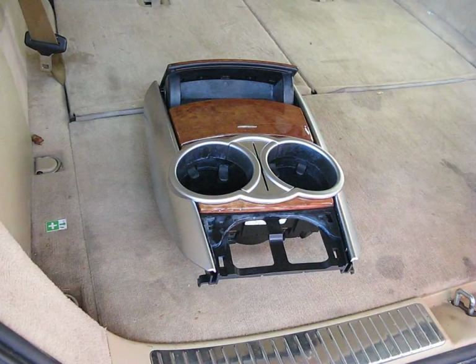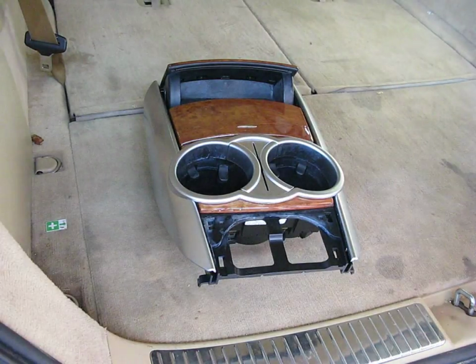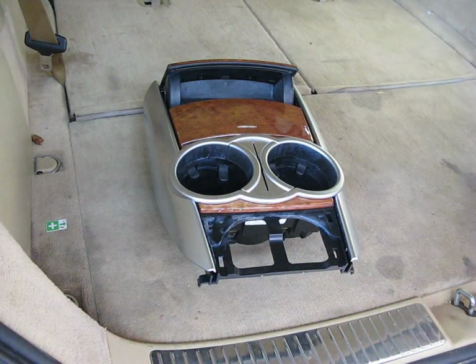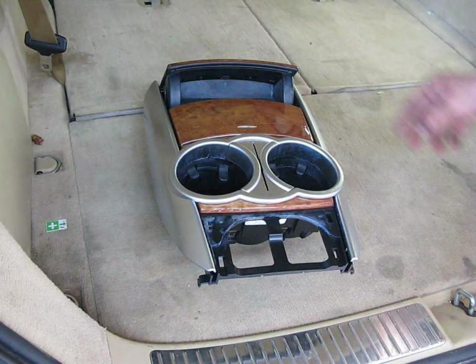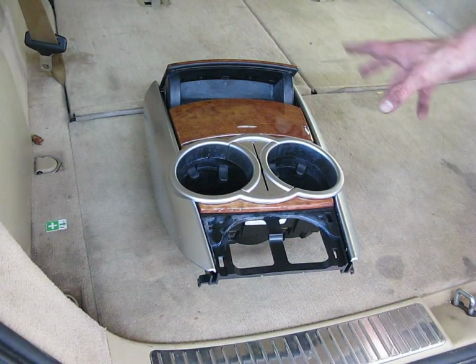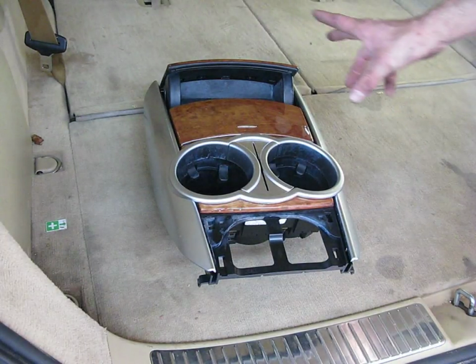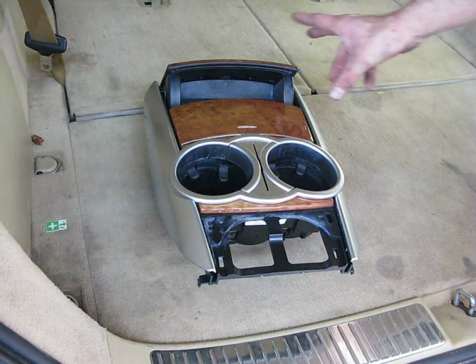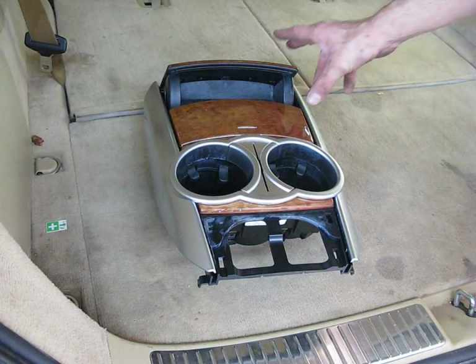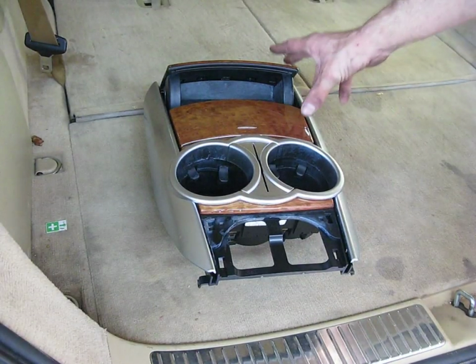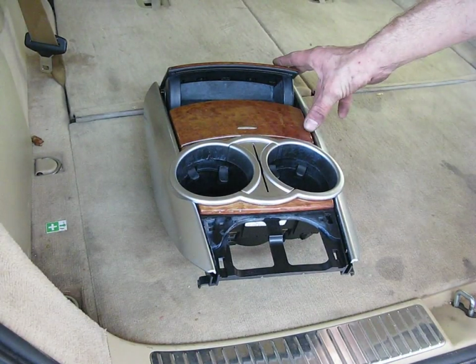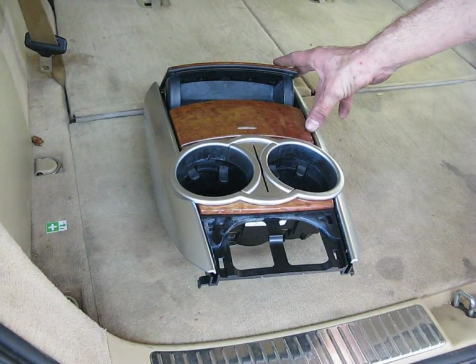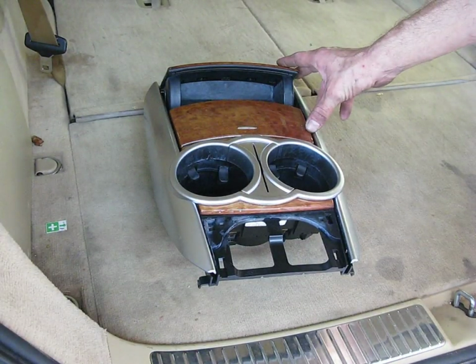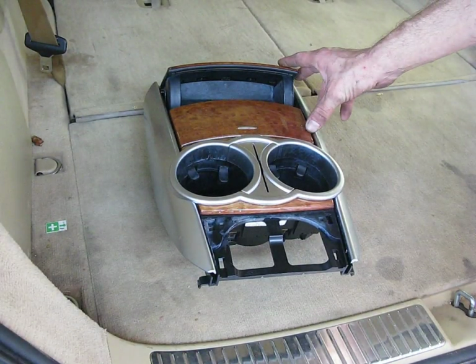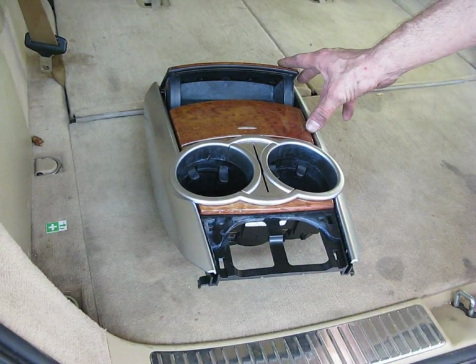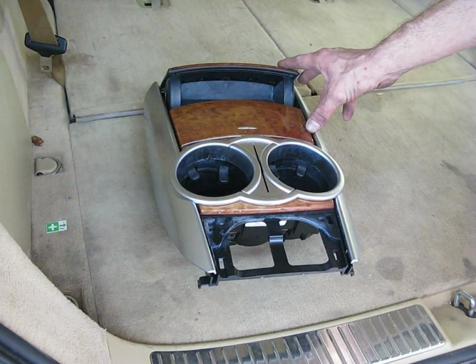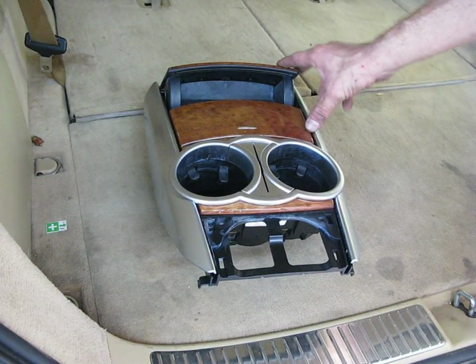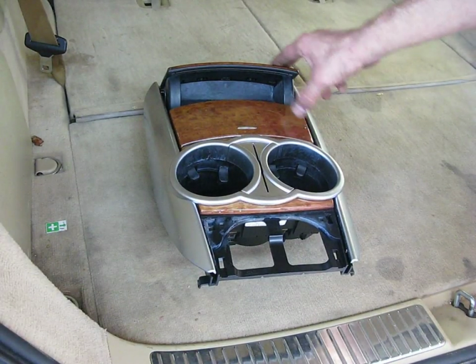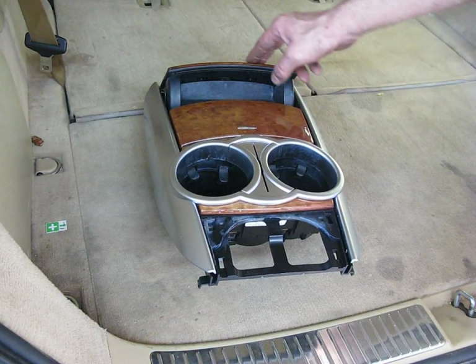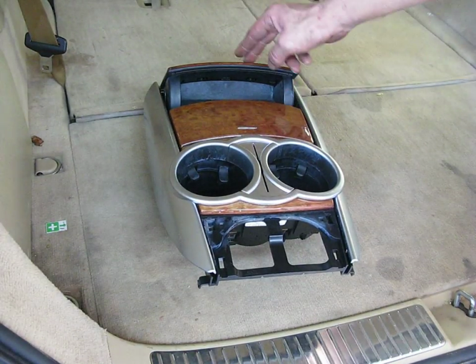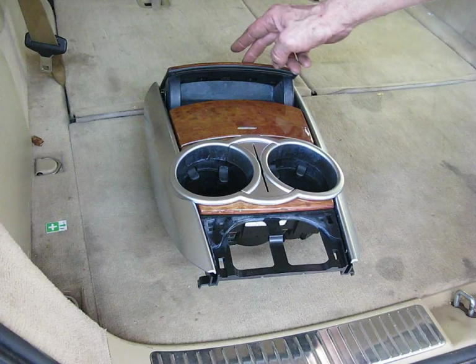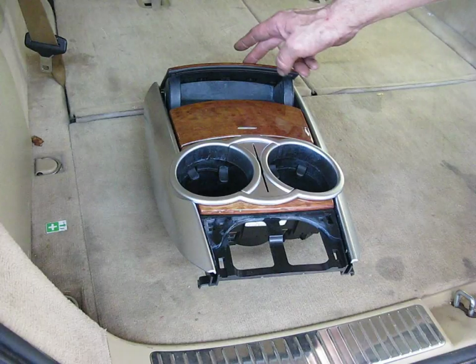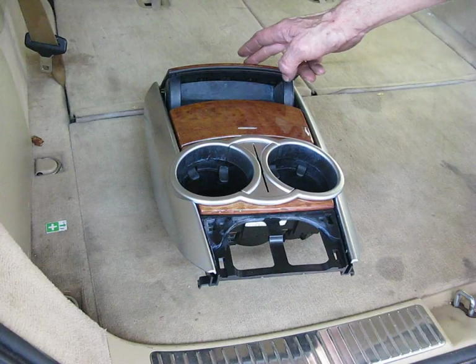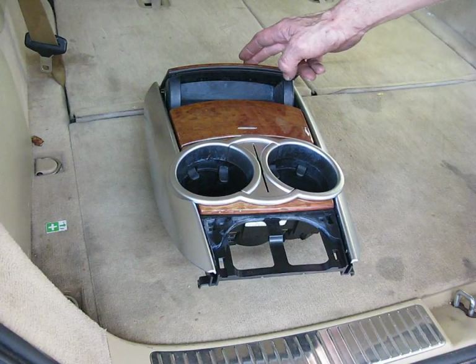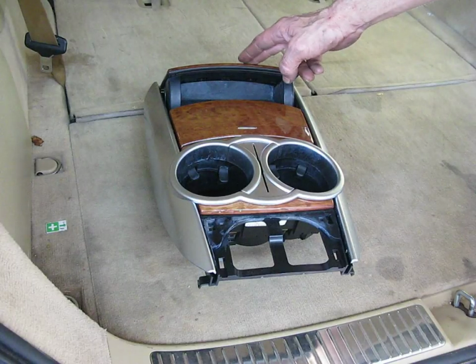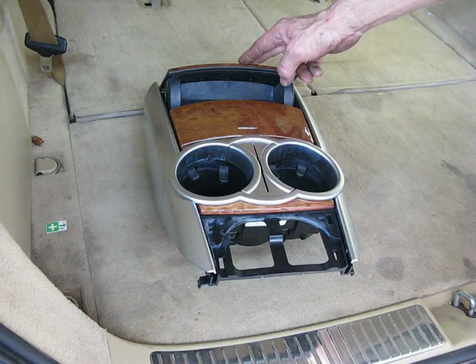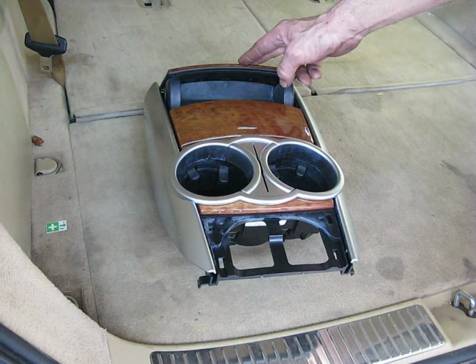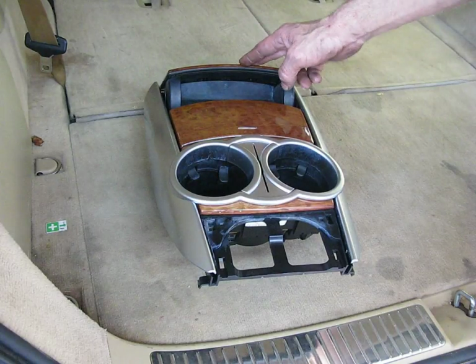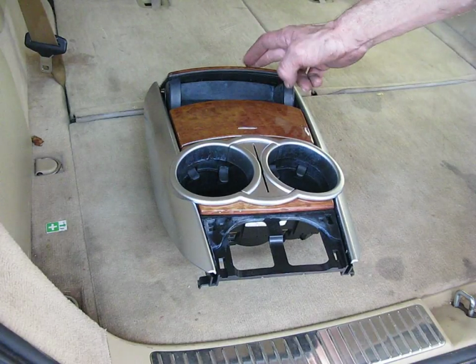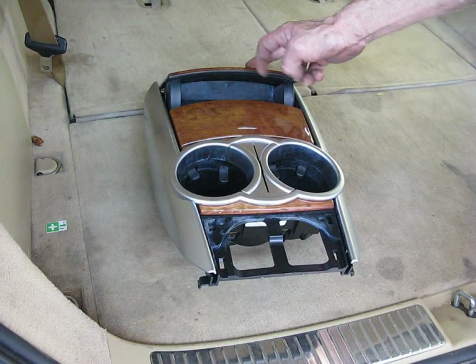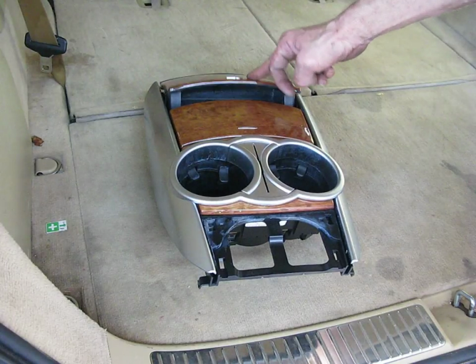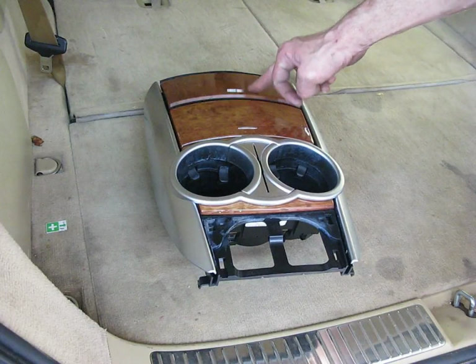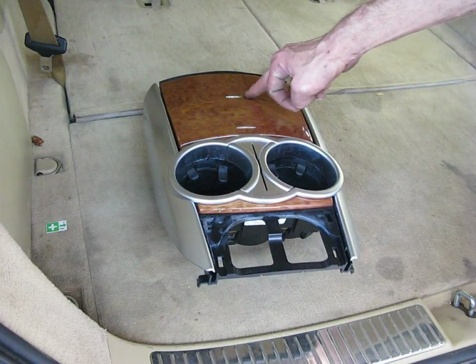Okay, here it is. Center console from a 2006 Mercedes-Benz R350.